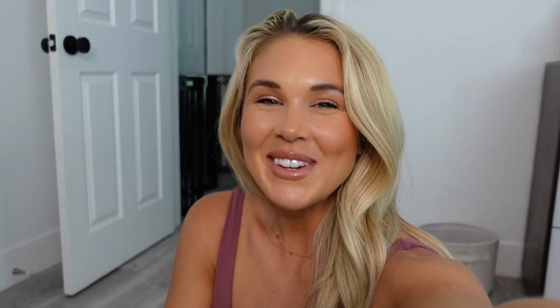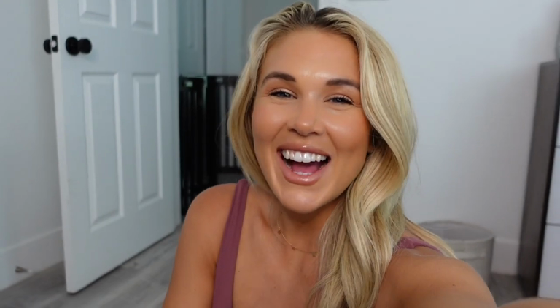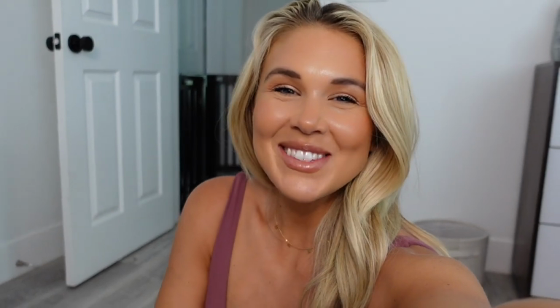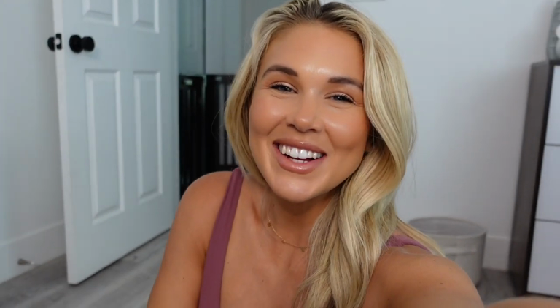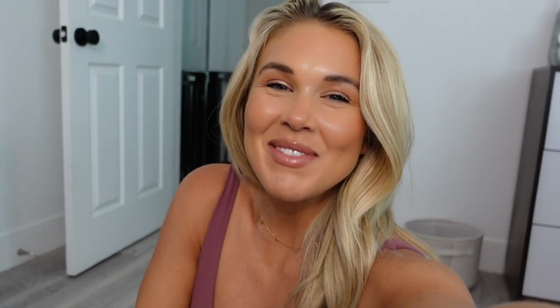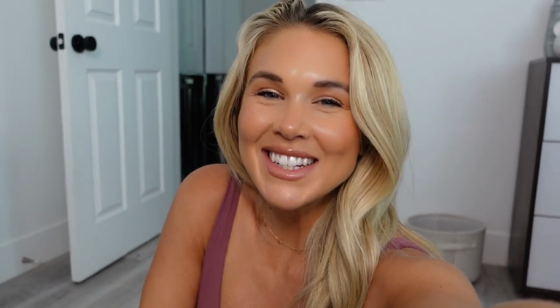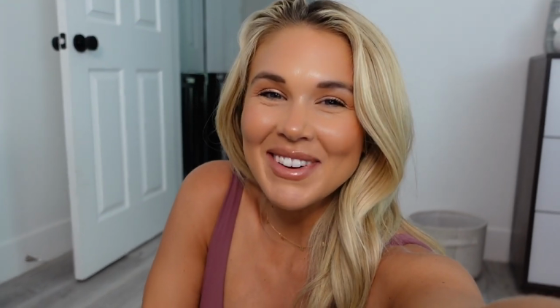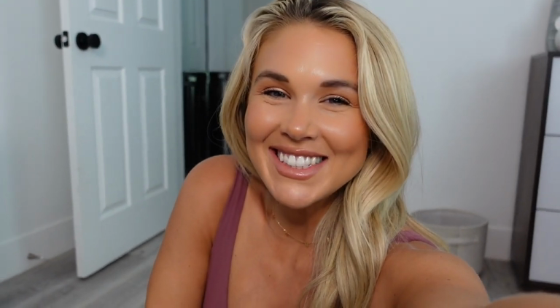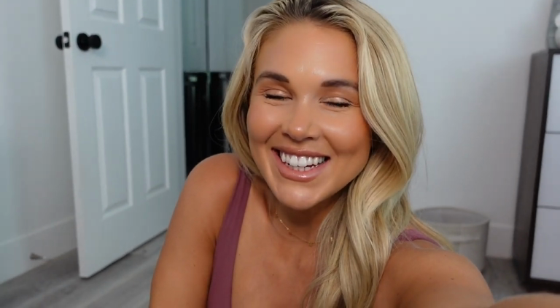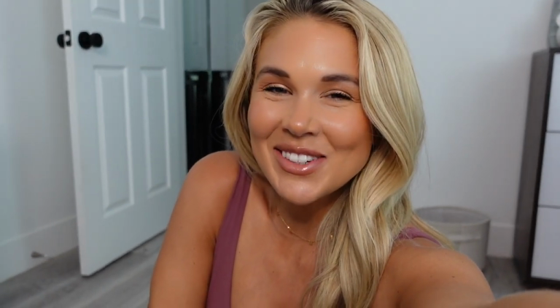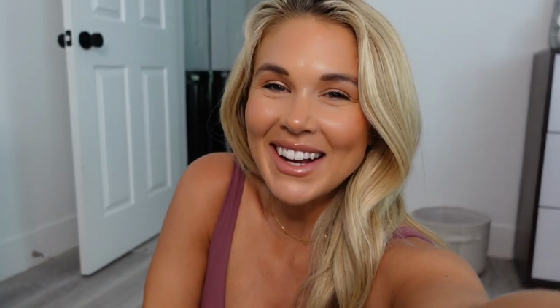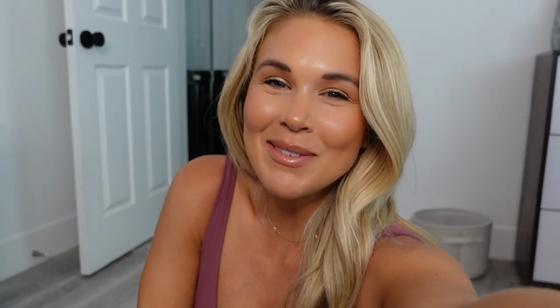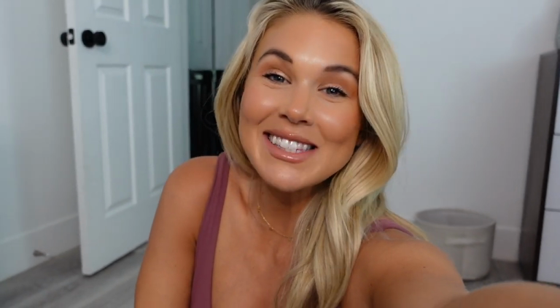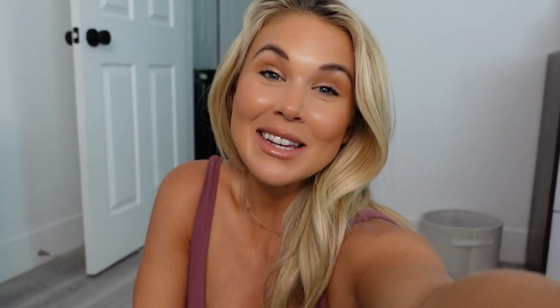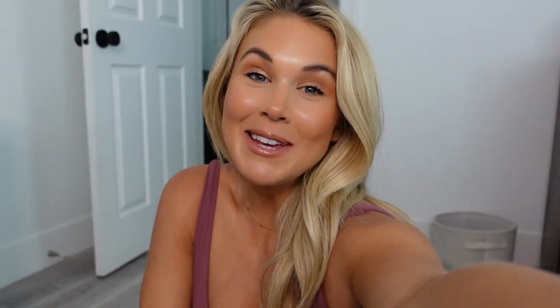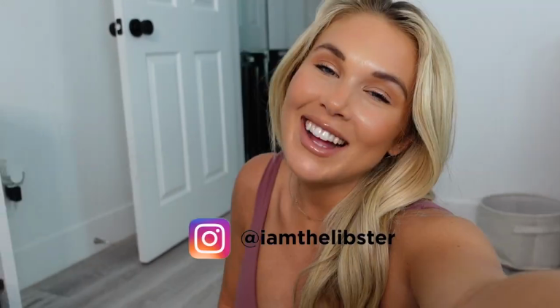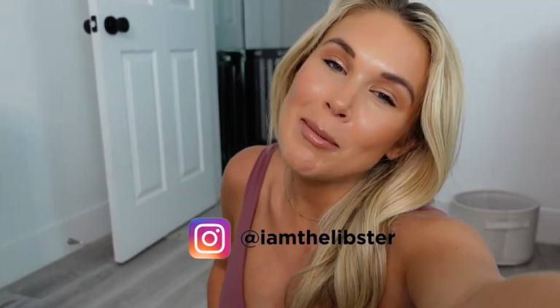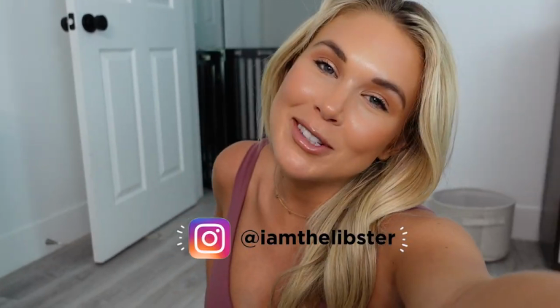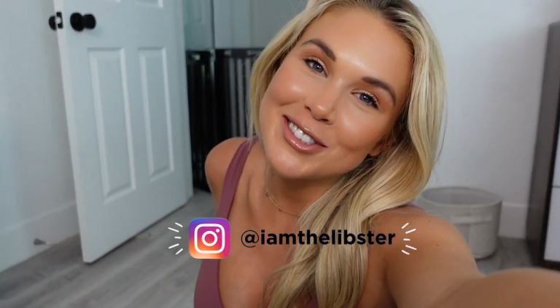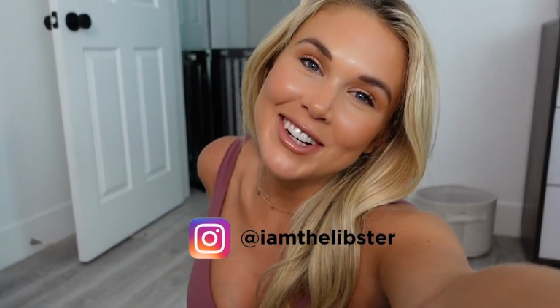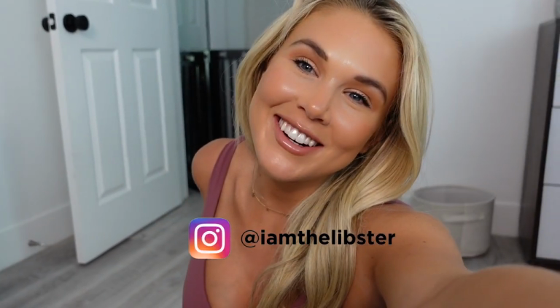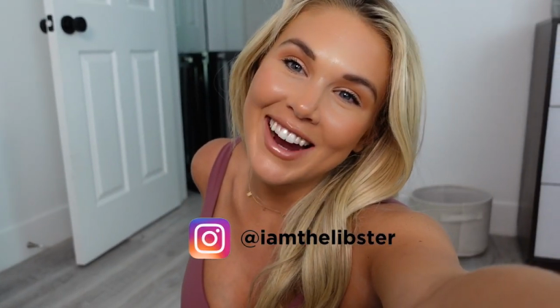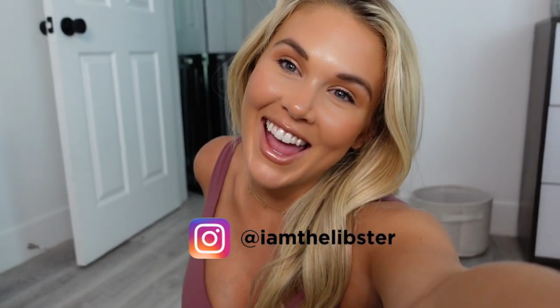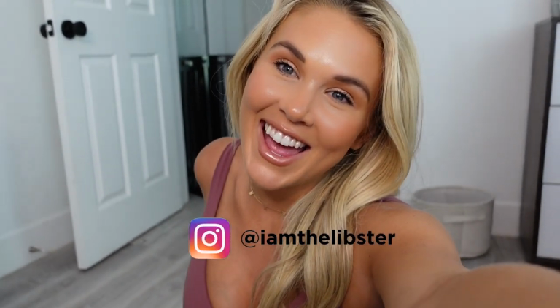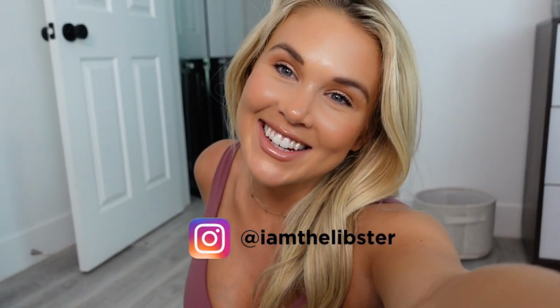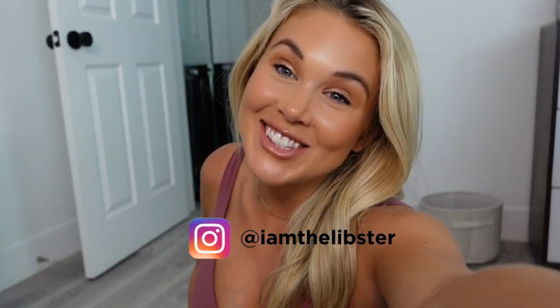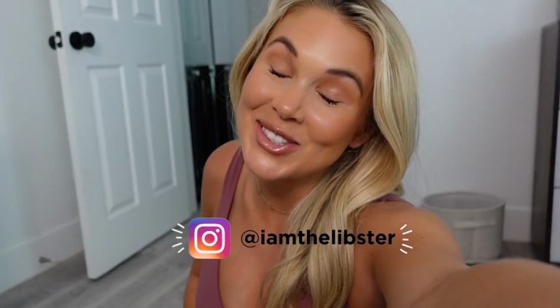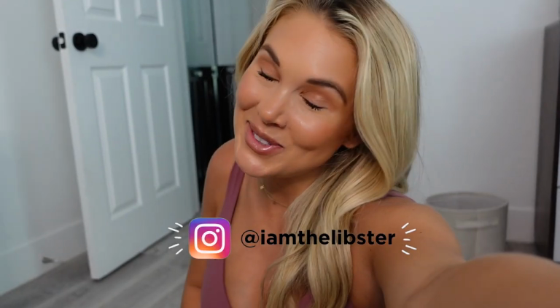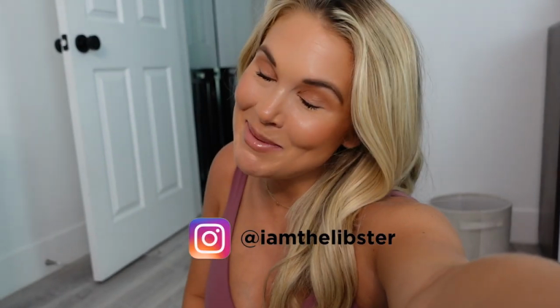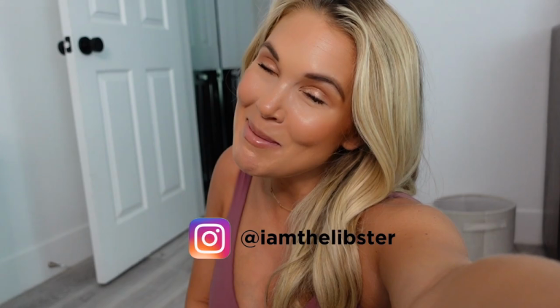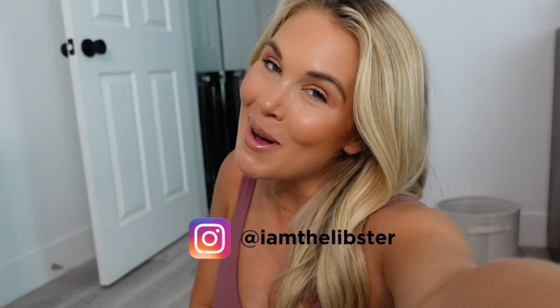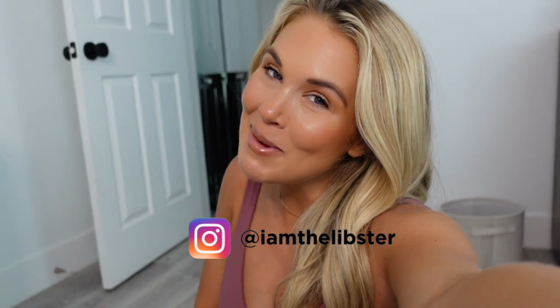Welcome back to my channel. My name is Libby. I'm a personal trainer and soon-to-be mama.